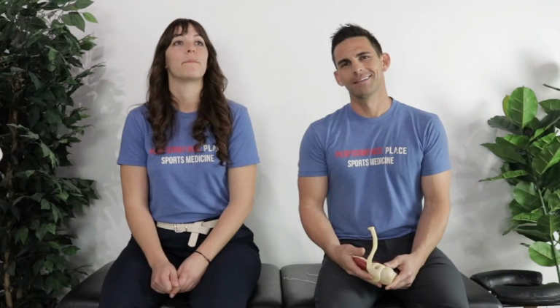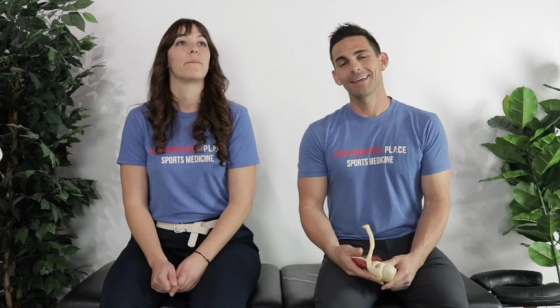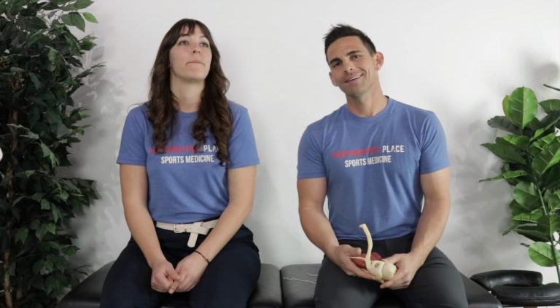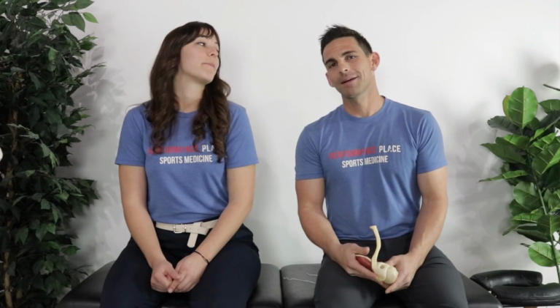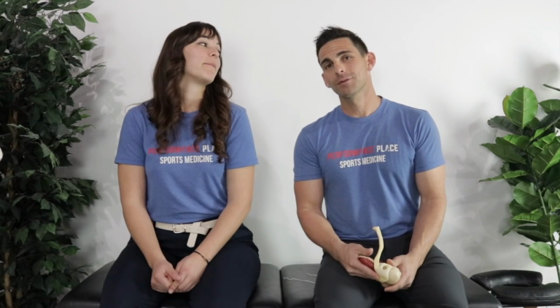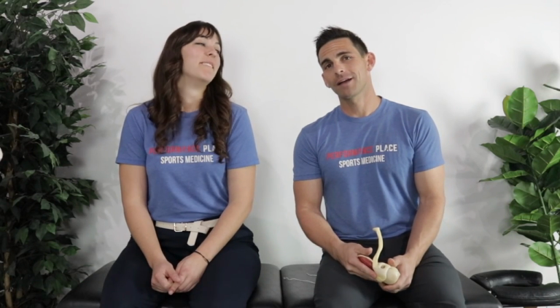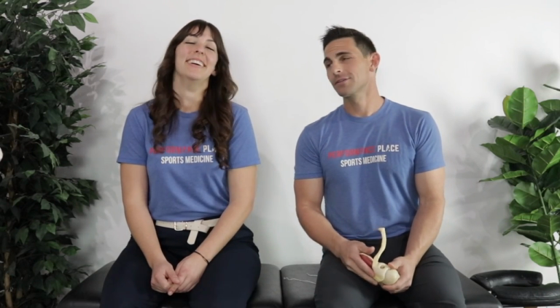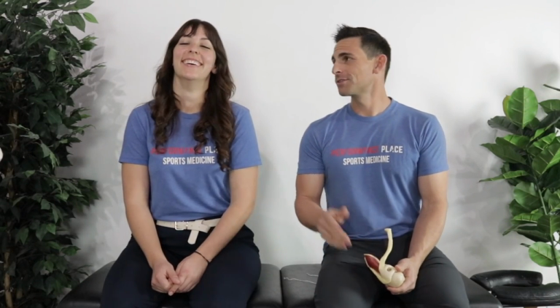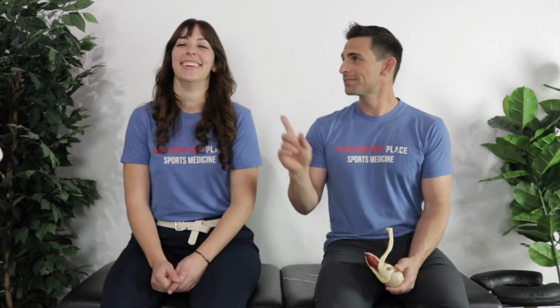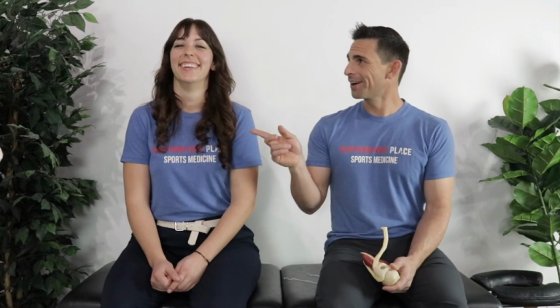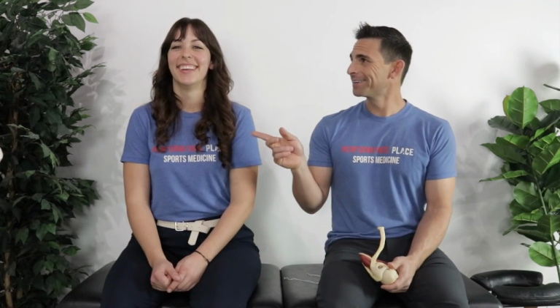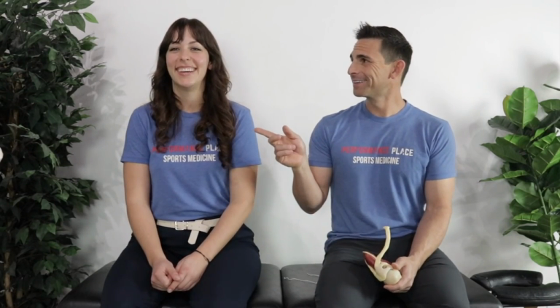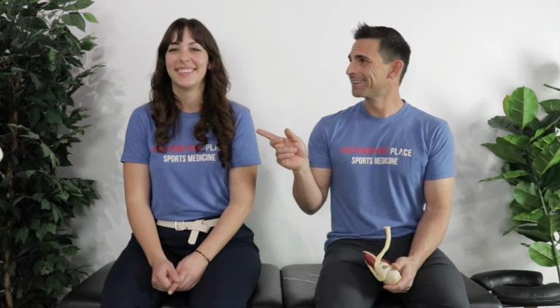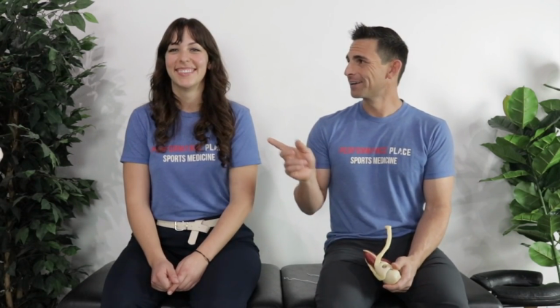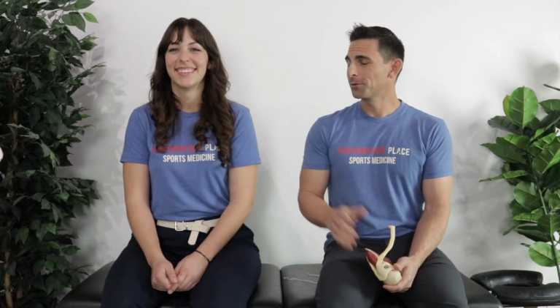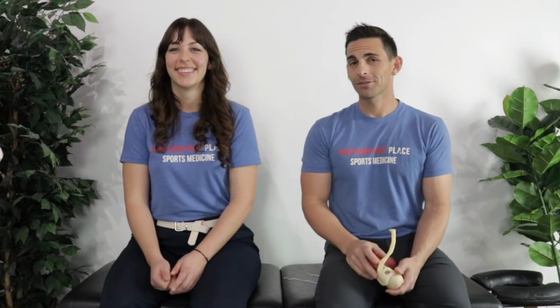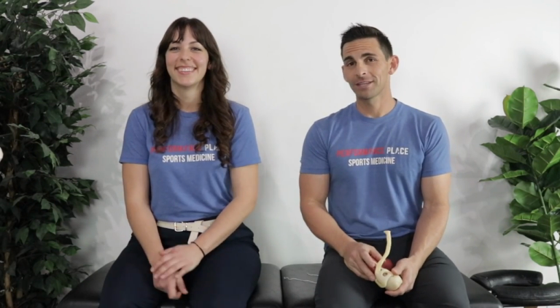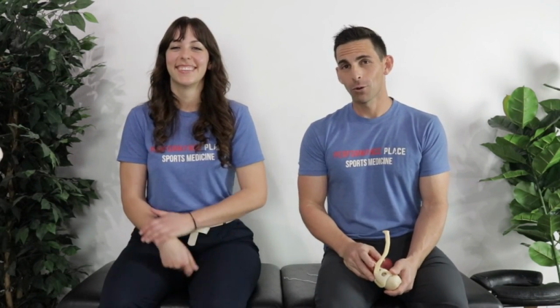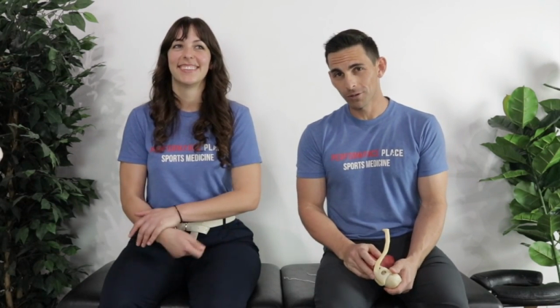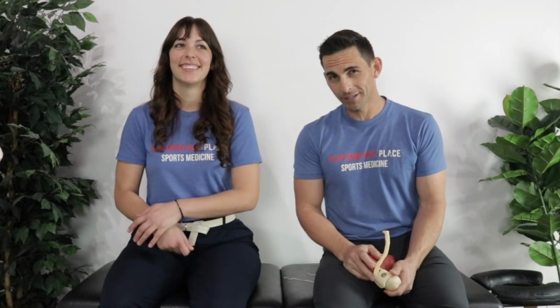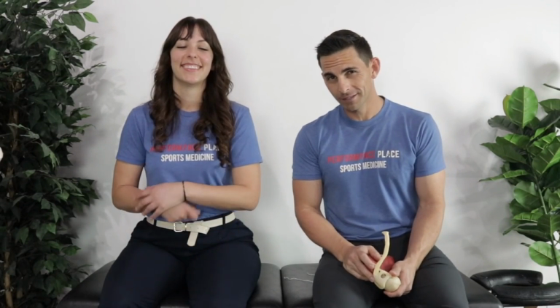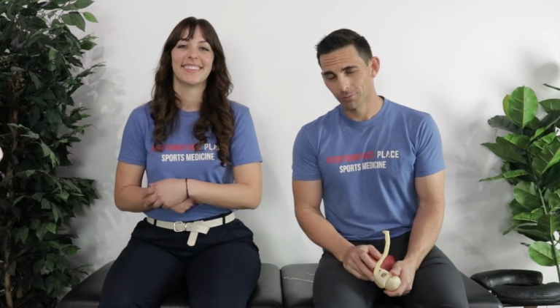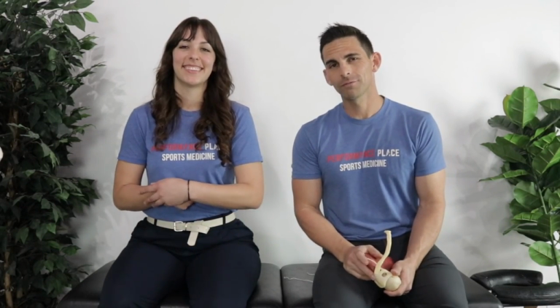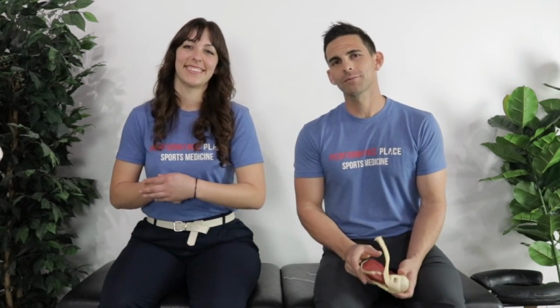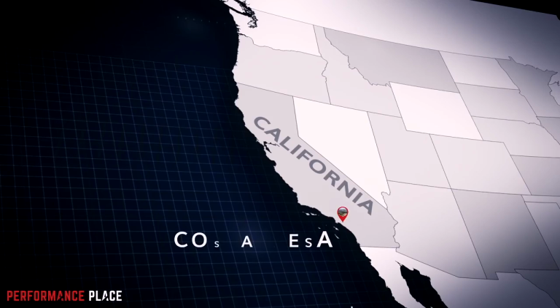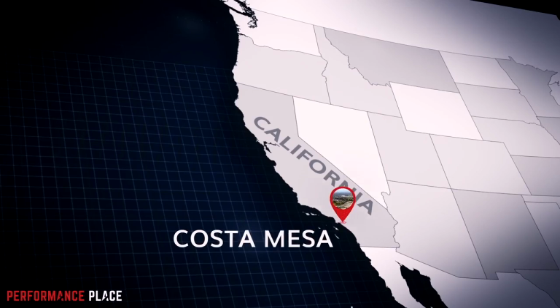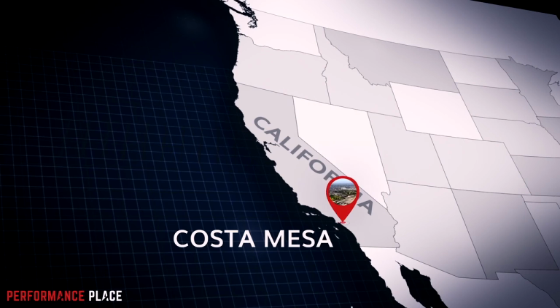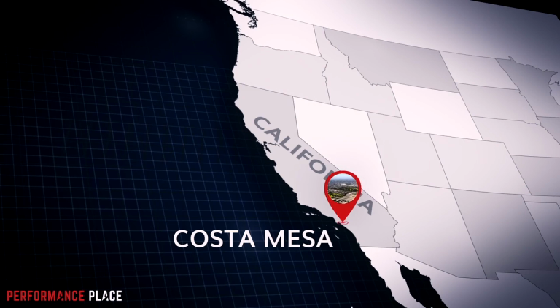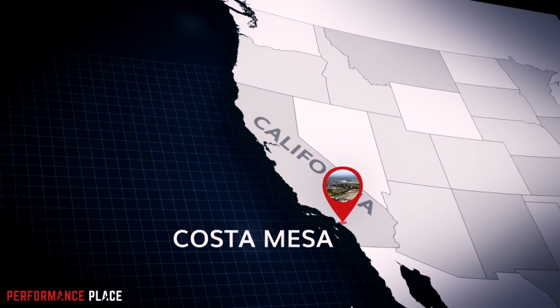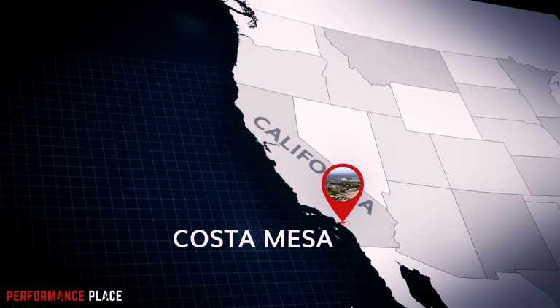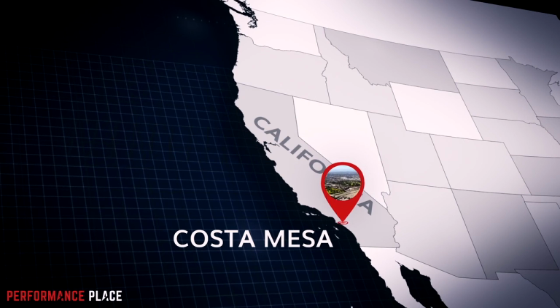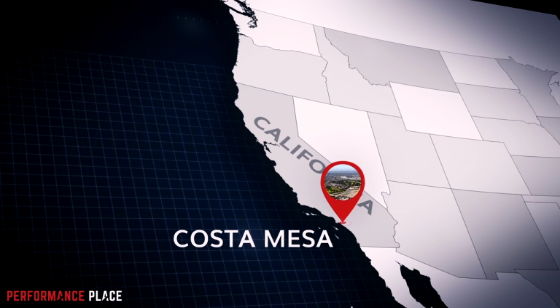Hey guys, I'm Sebastian. This is Dawn. Hello. We are the locally world-famous chiropractors in Costa Mesa, California.